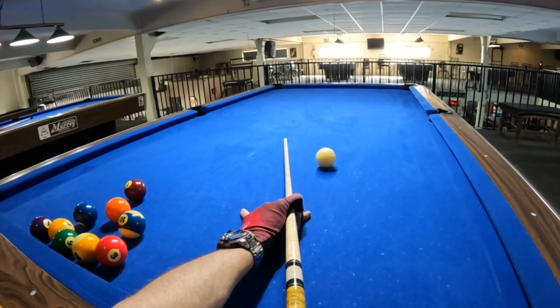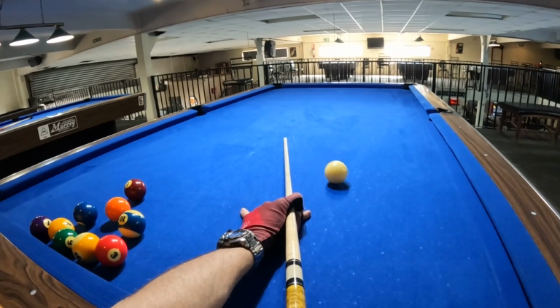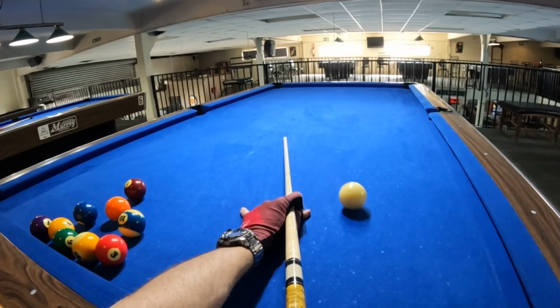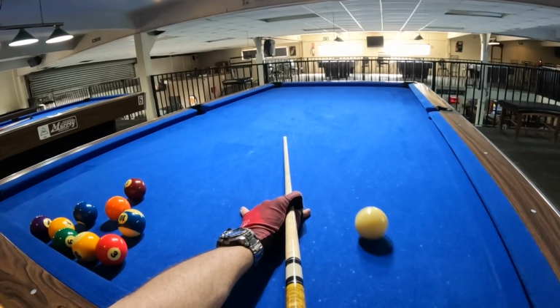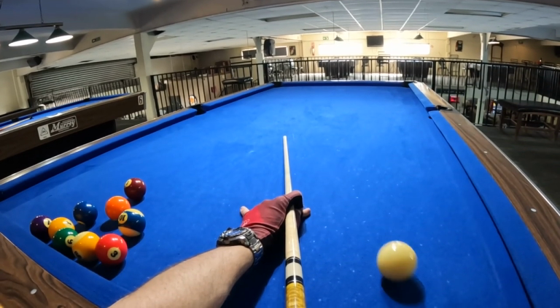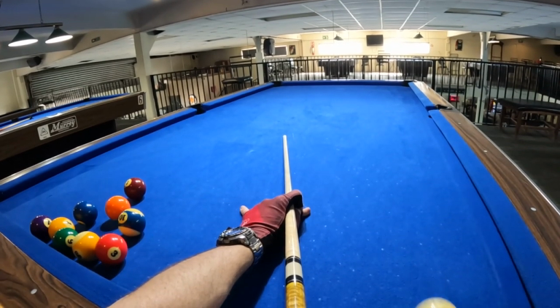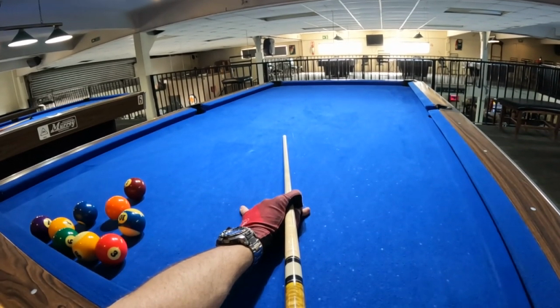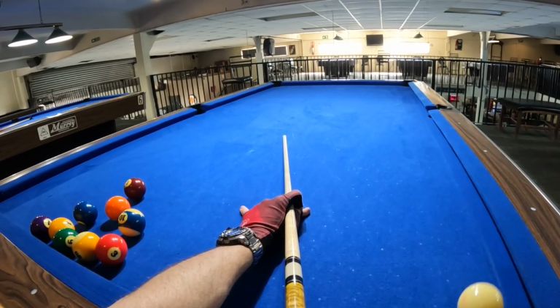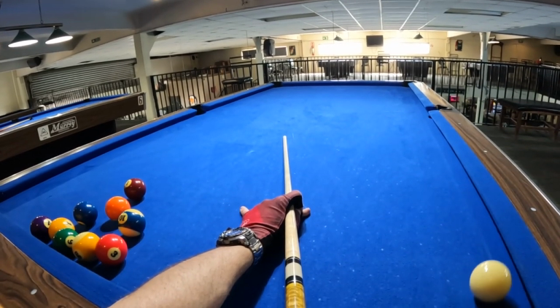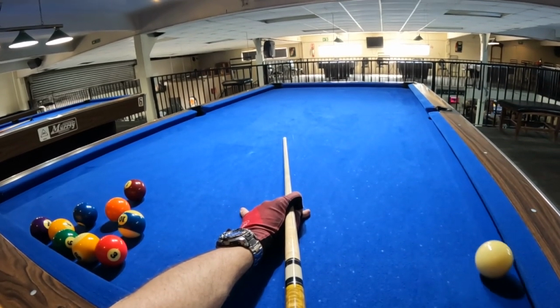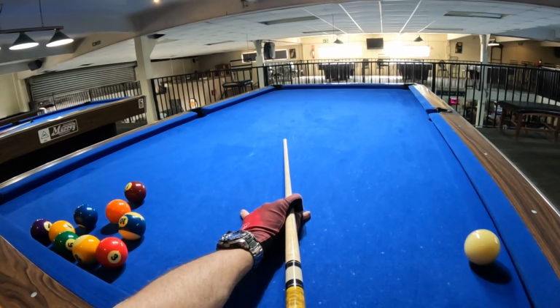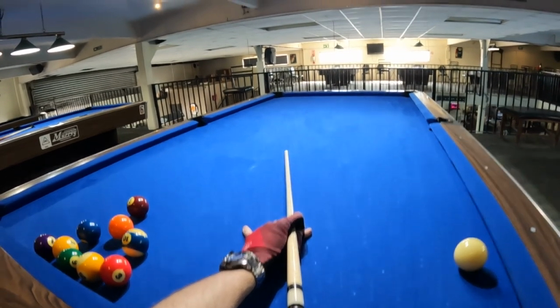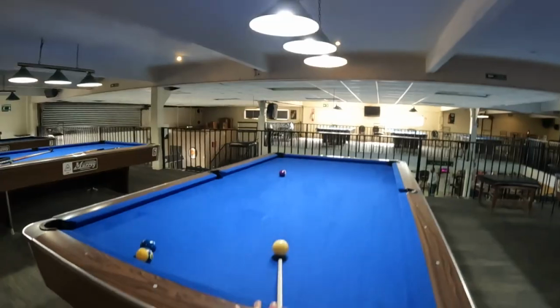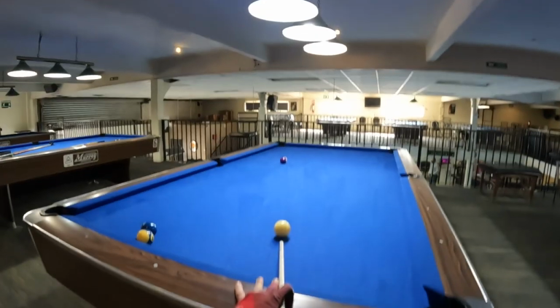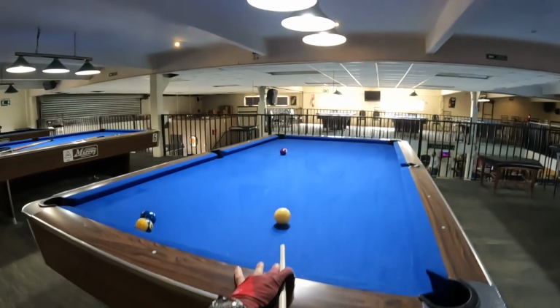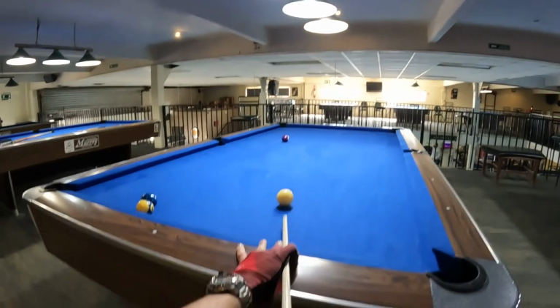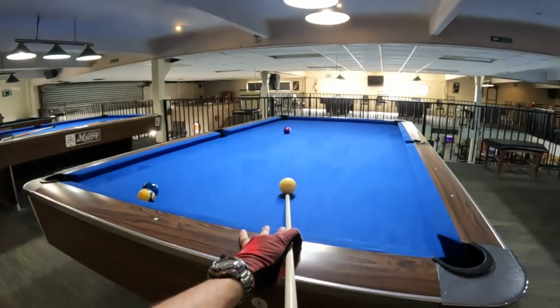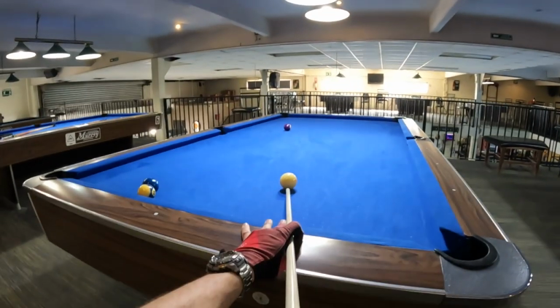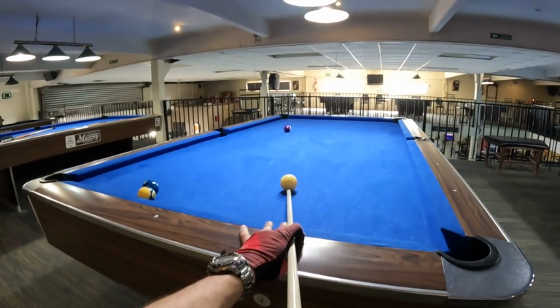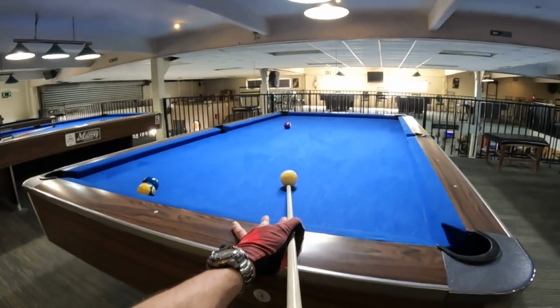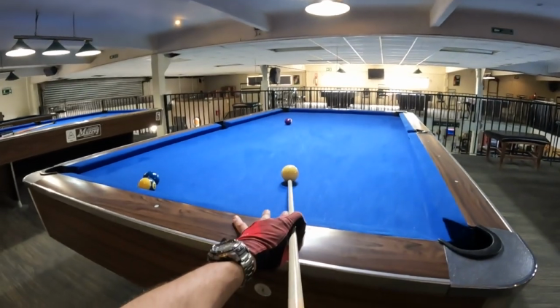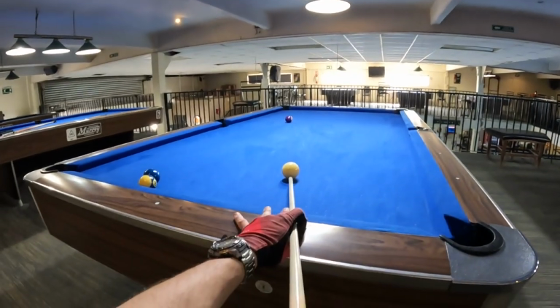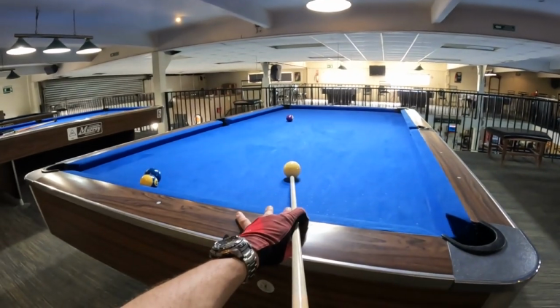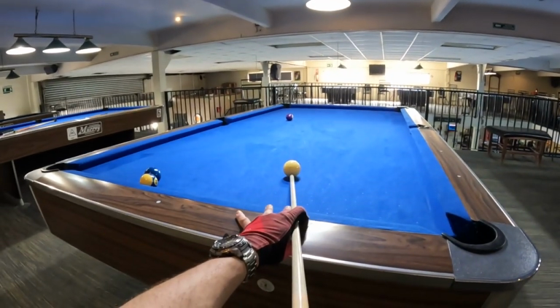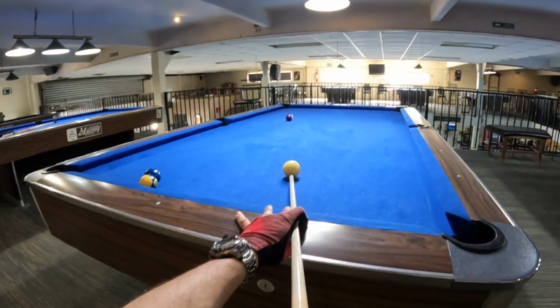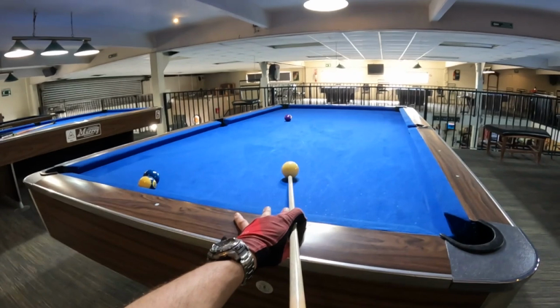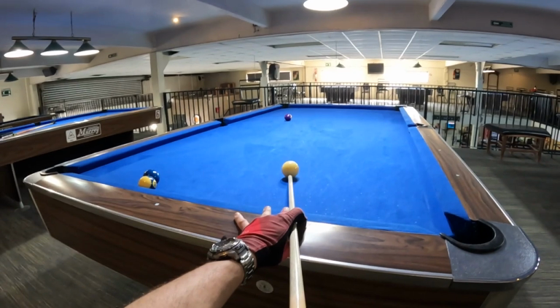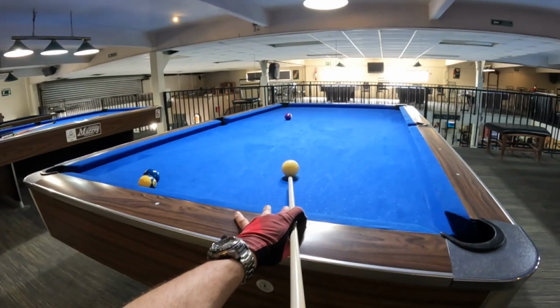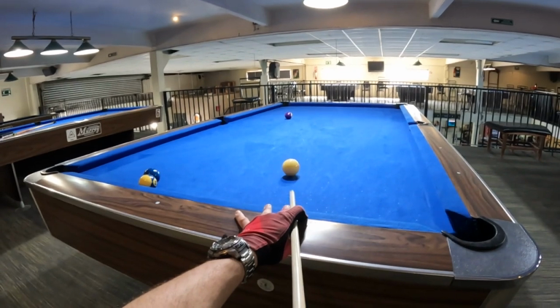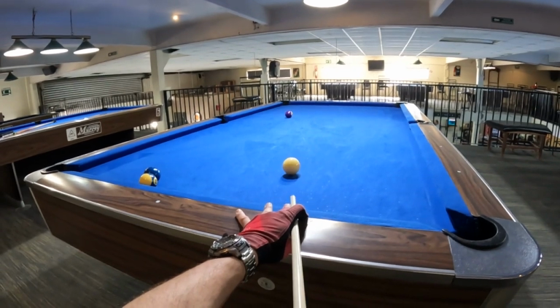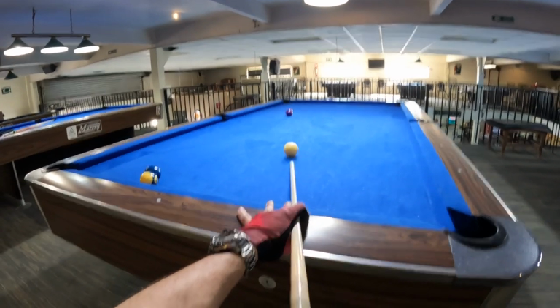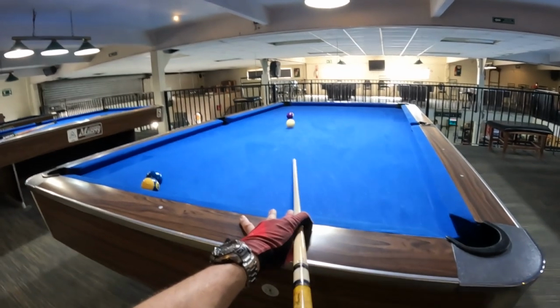Hey guys, today I'm gonna be showing you how I practice my stroke and some ten ball practice with the head cam.